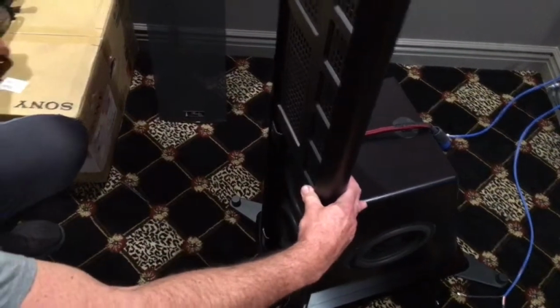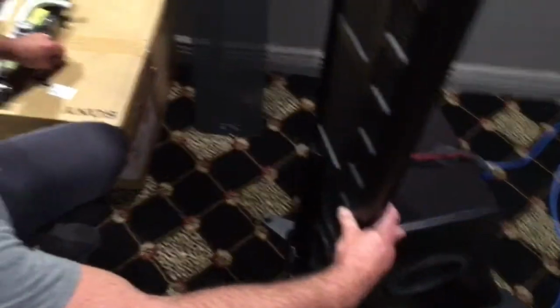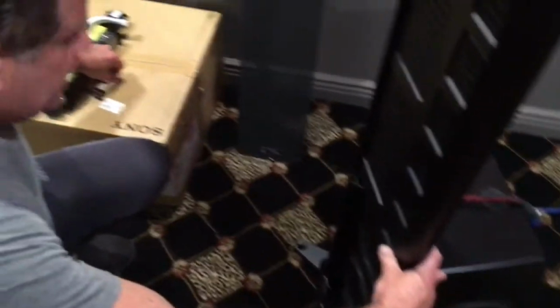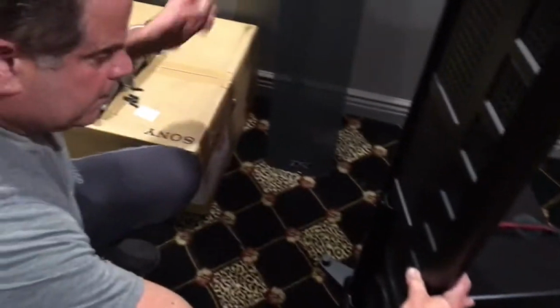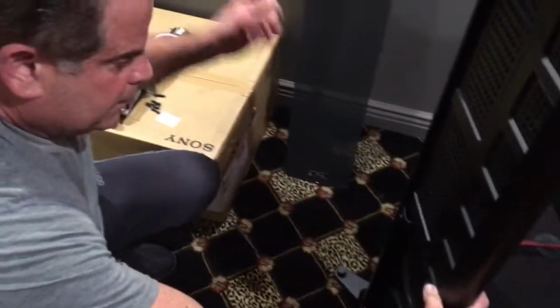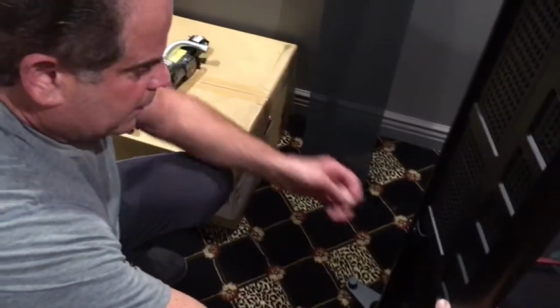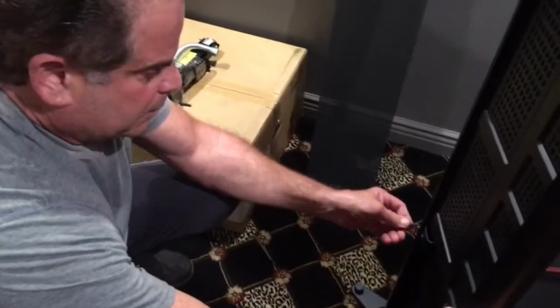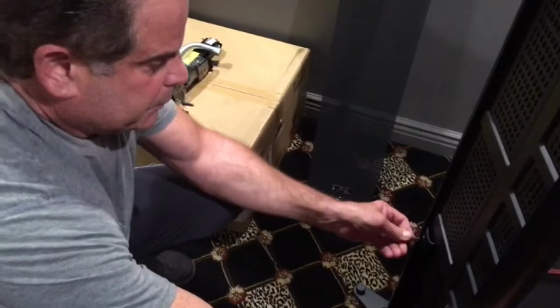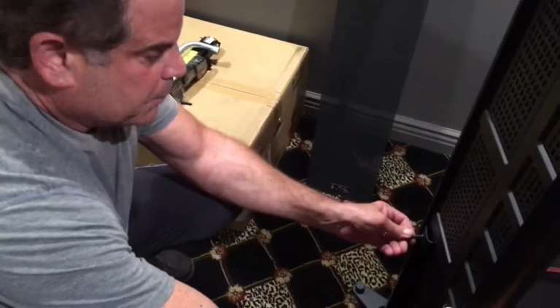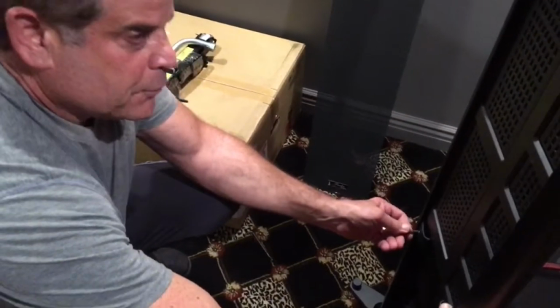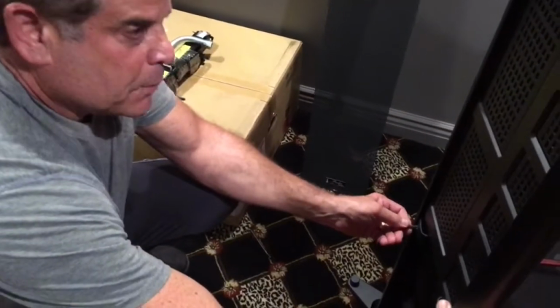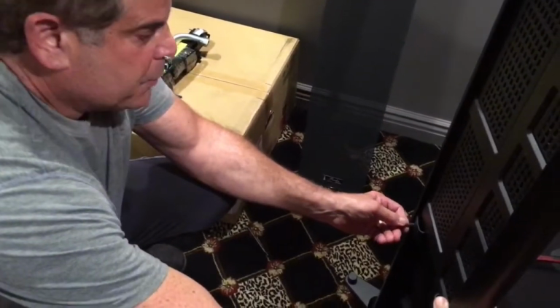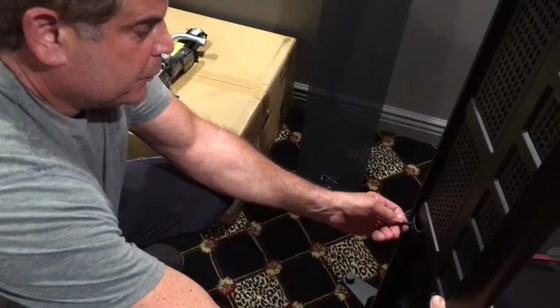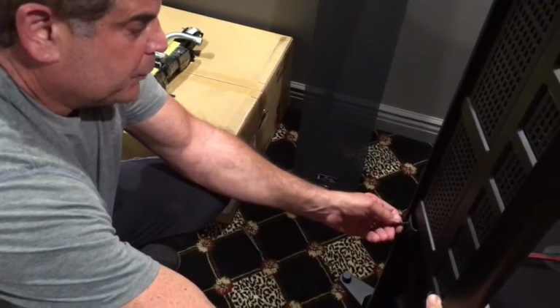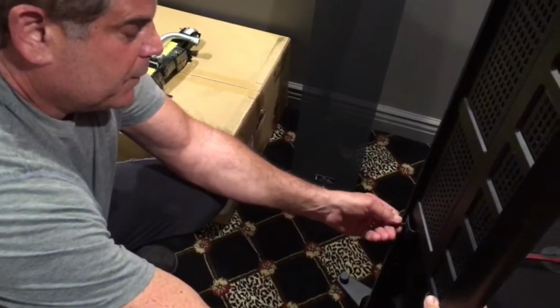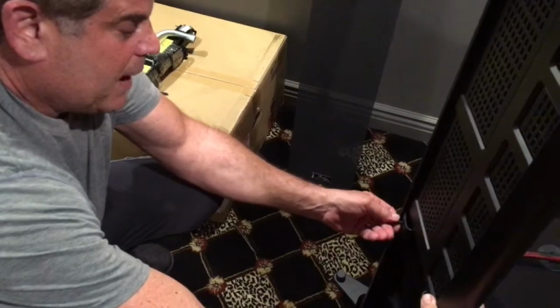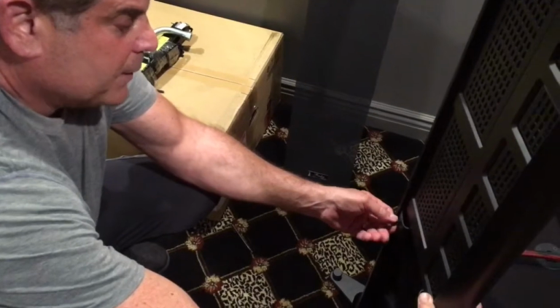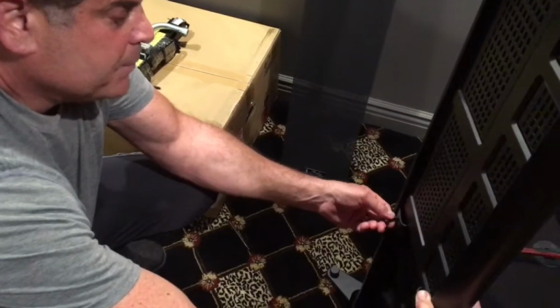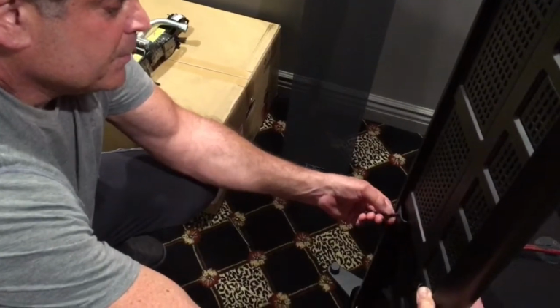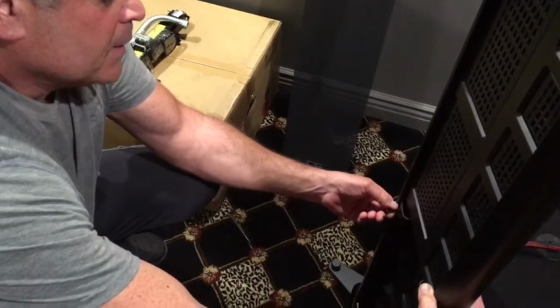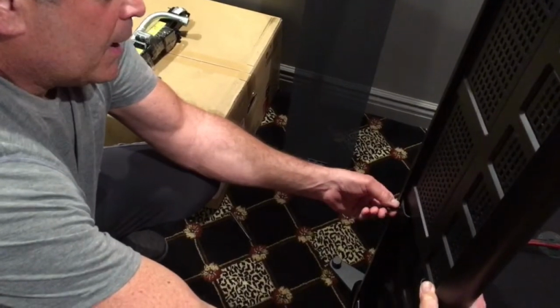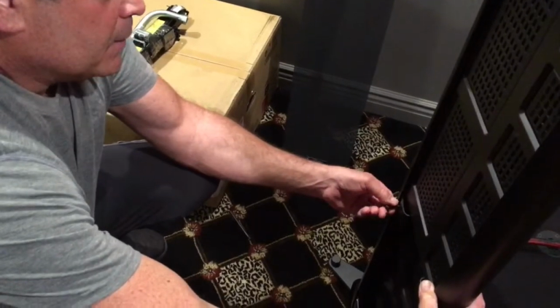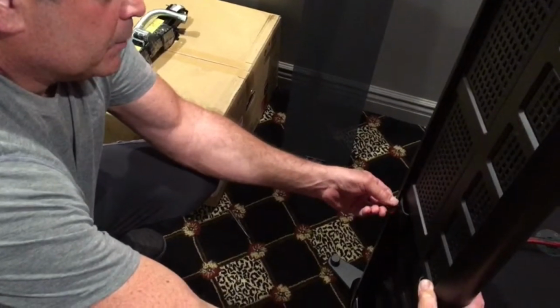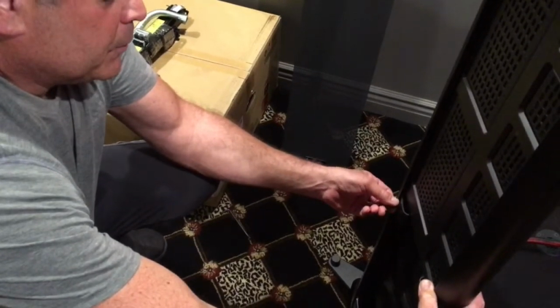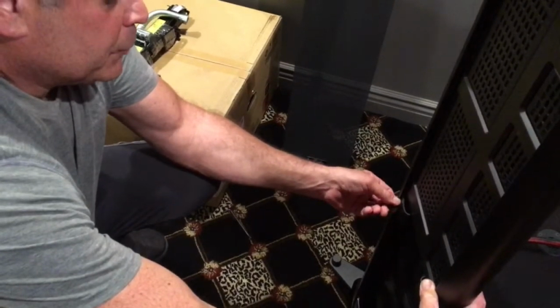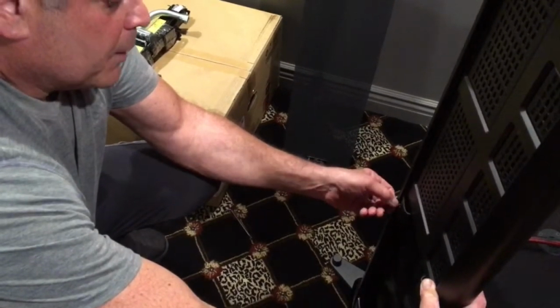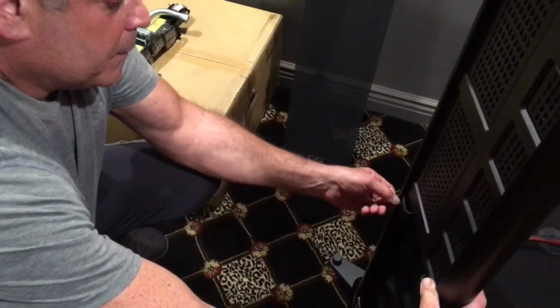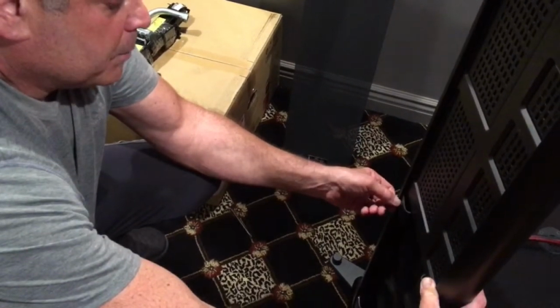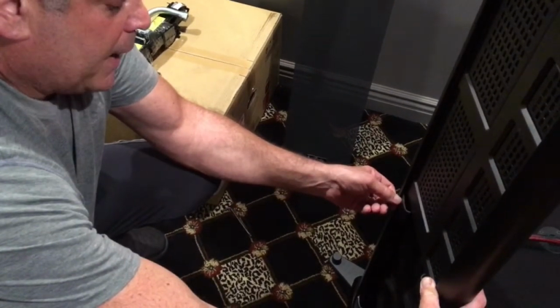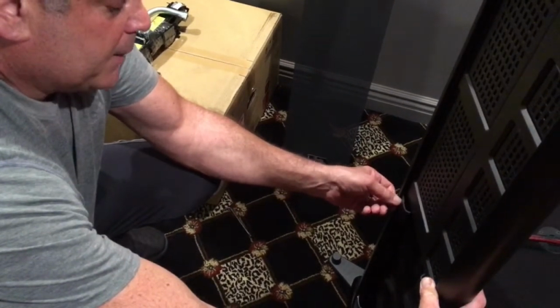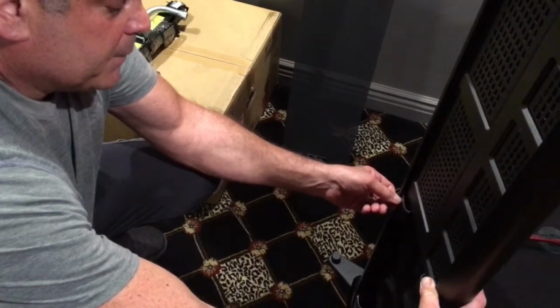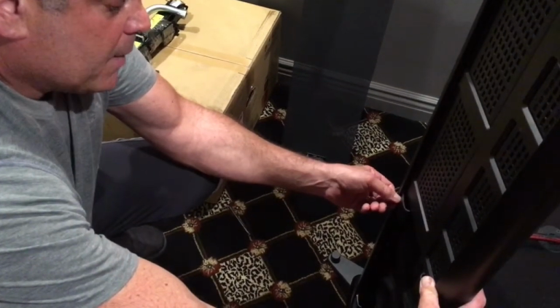Right here, you'll take these allen screws and put them through with a 3/16 allen and just start tightening them down.